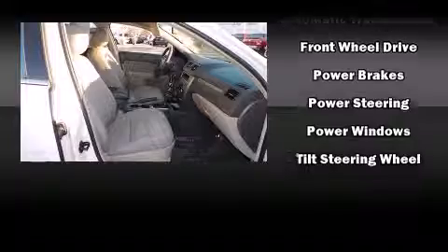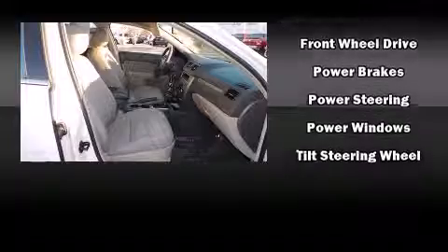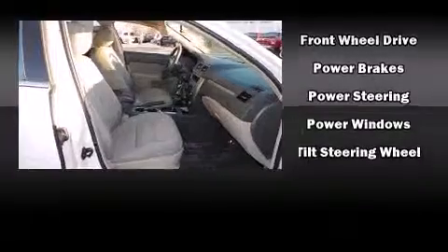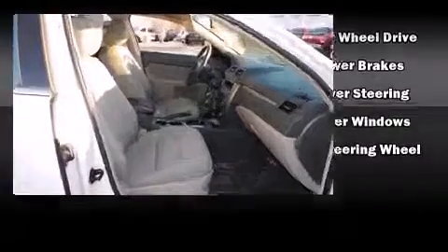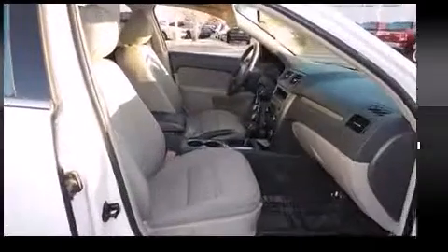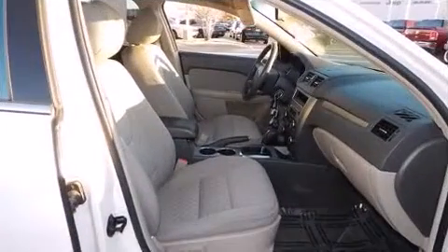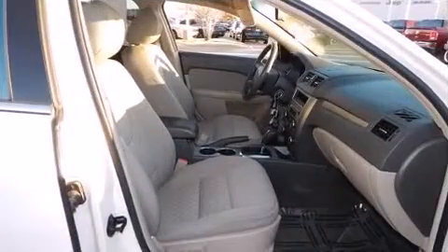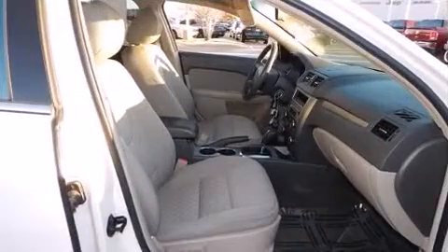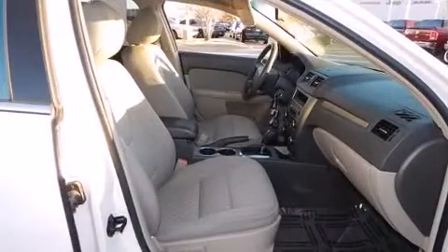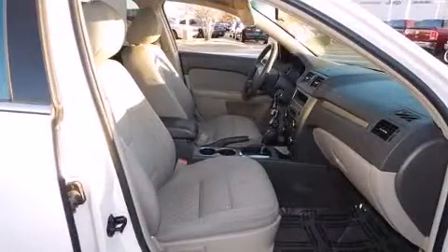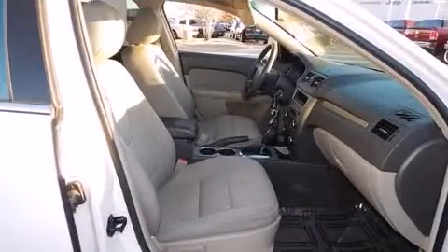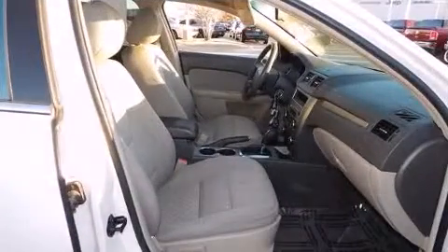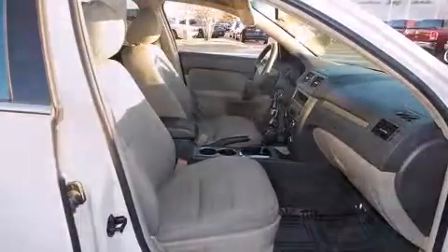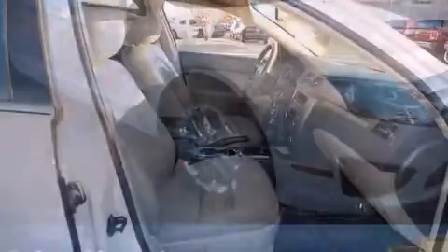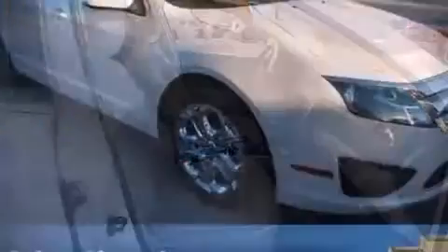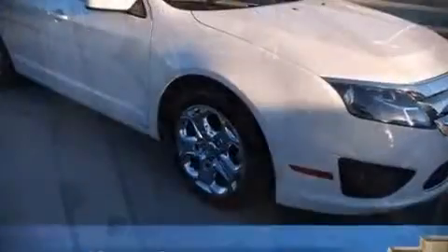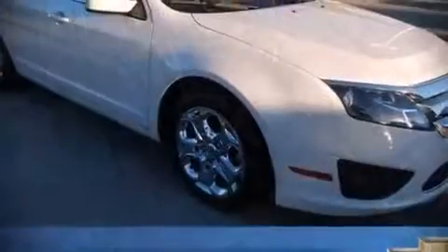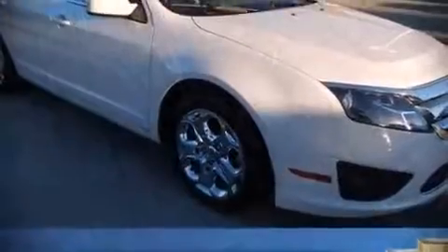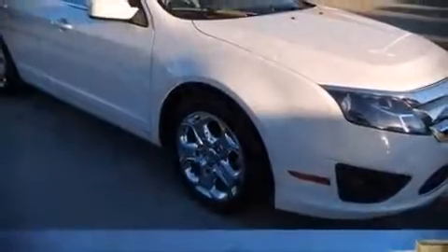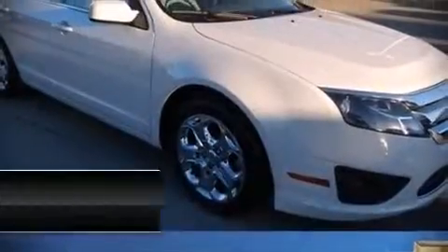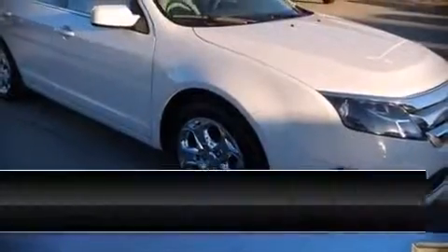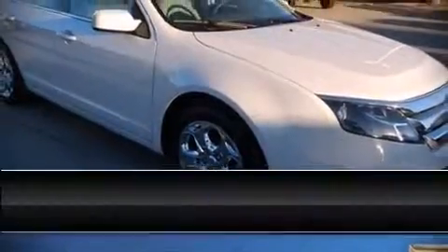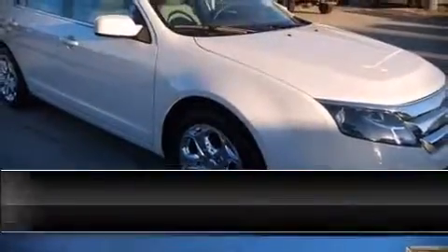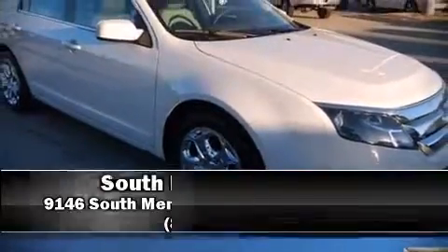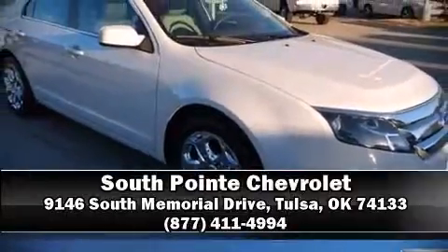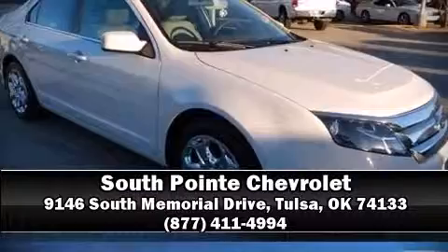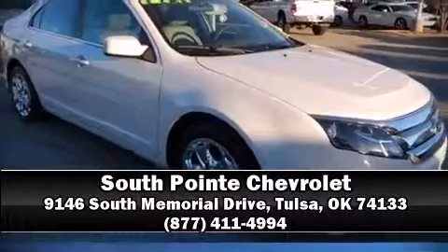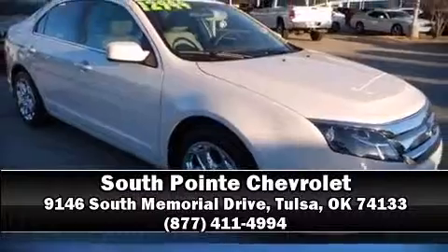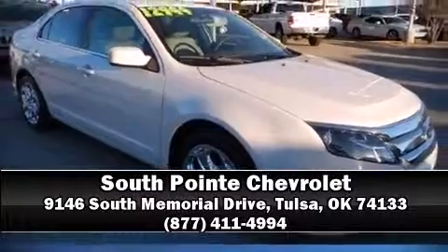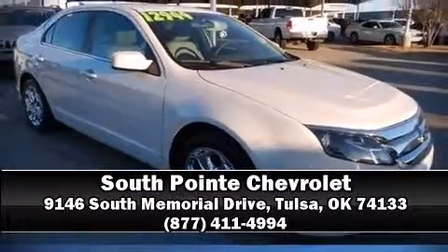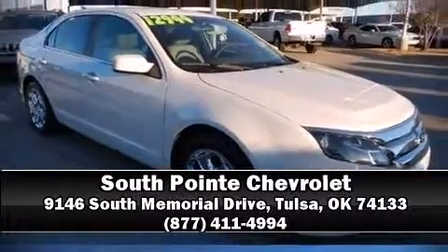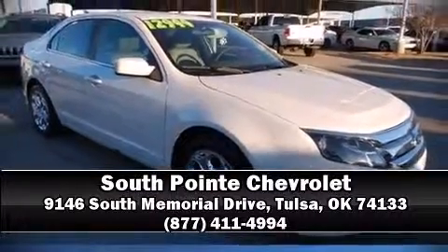We have a skilled and knowledgeable sales staff with many years of experience satisfying our customers' needs. Call now to schedule a test drive.